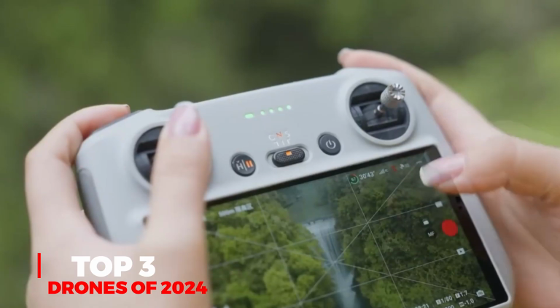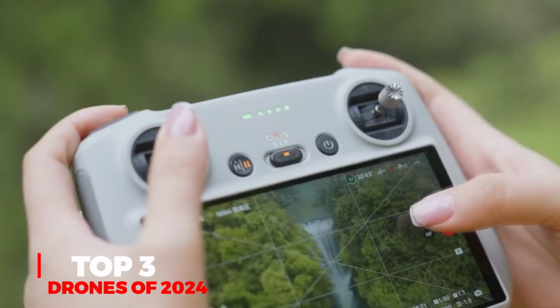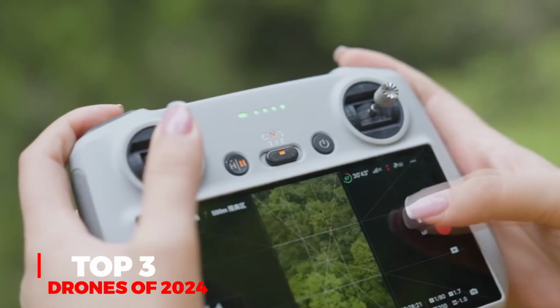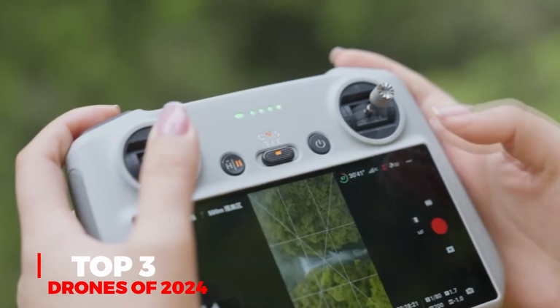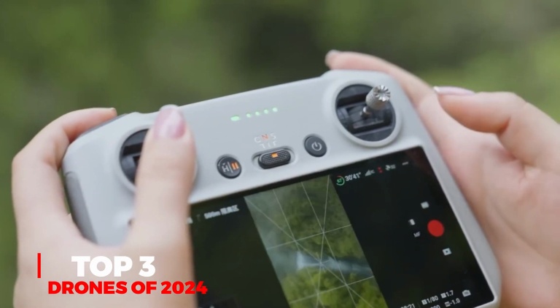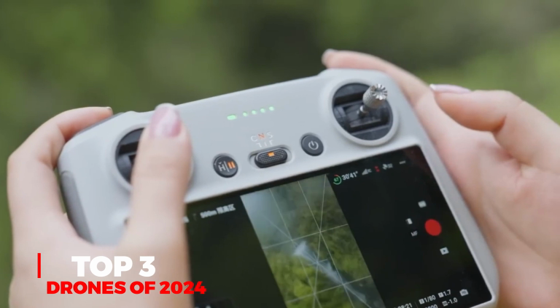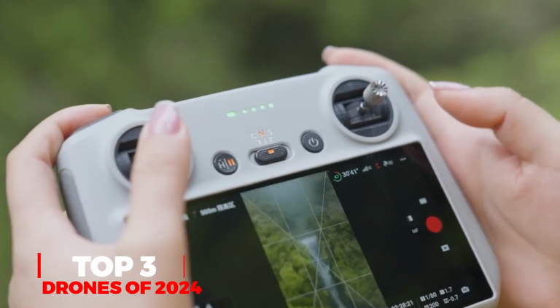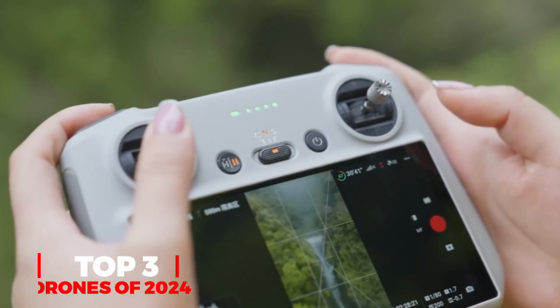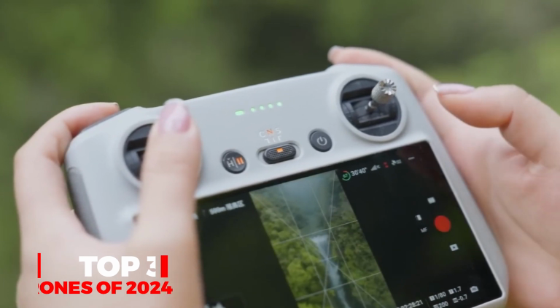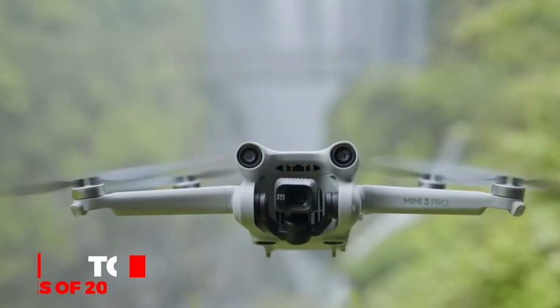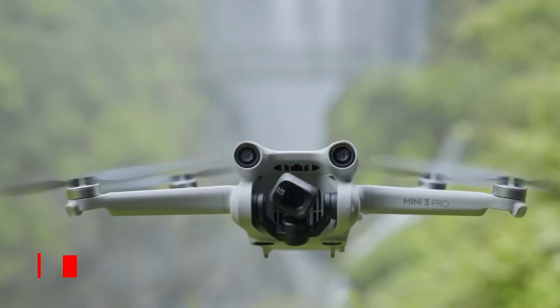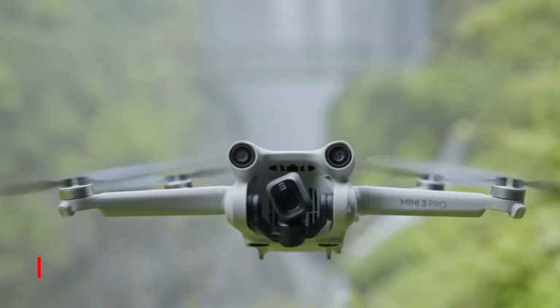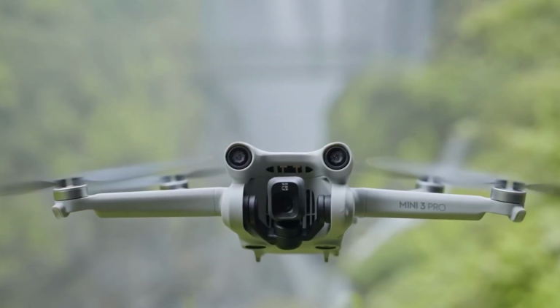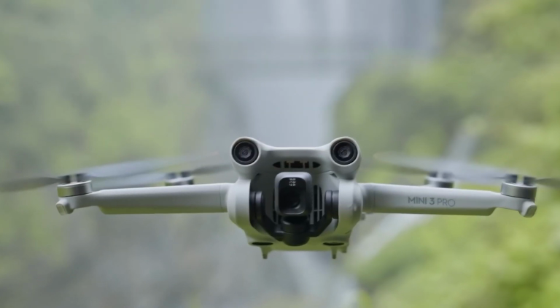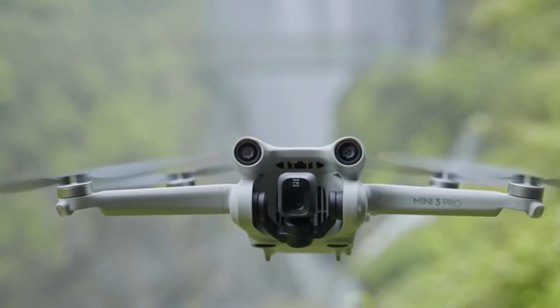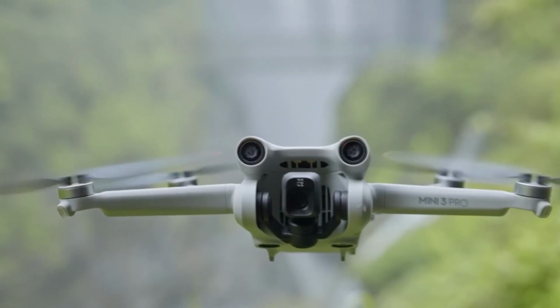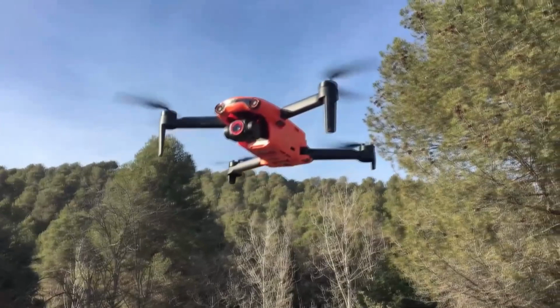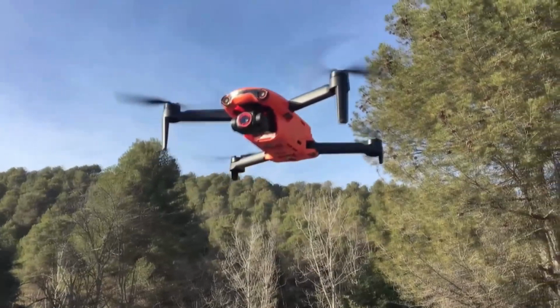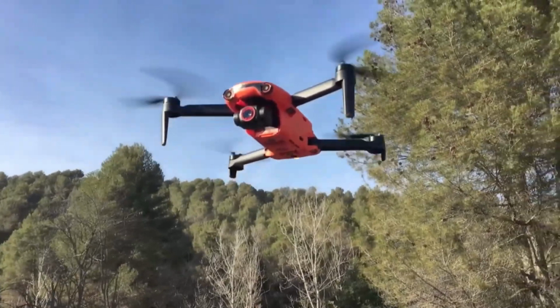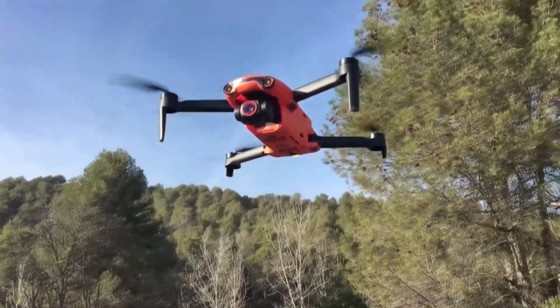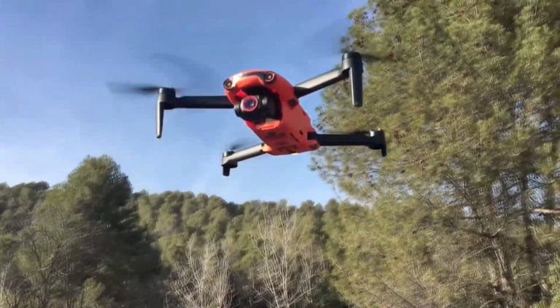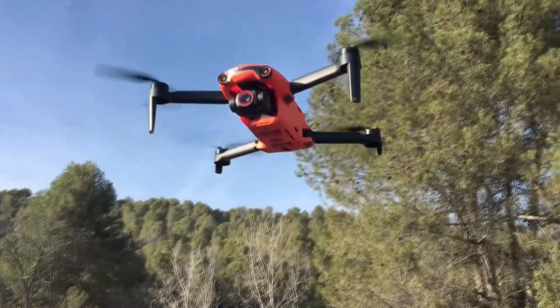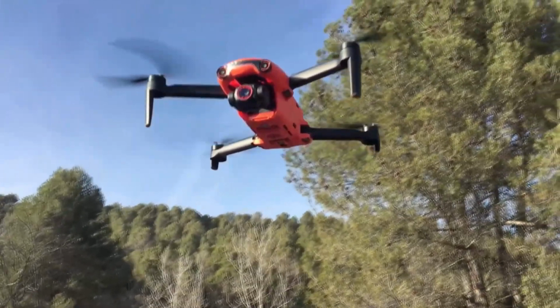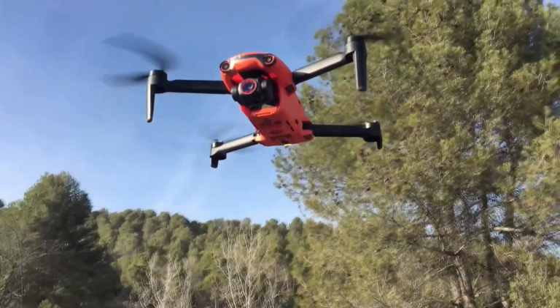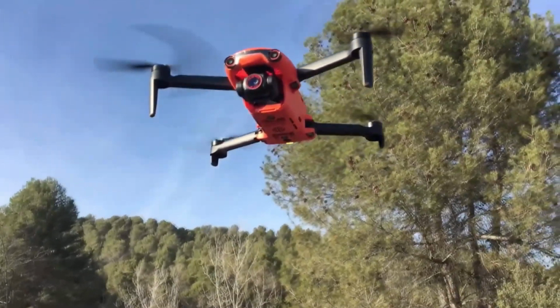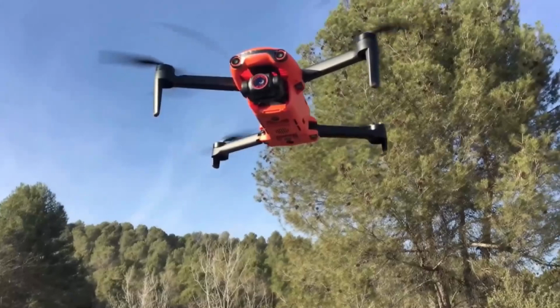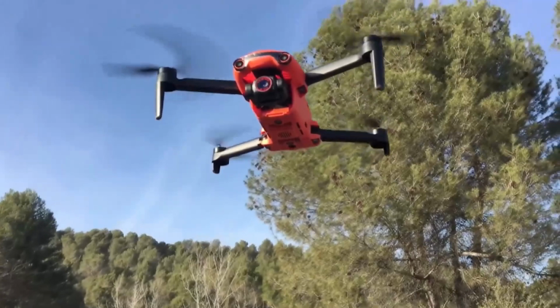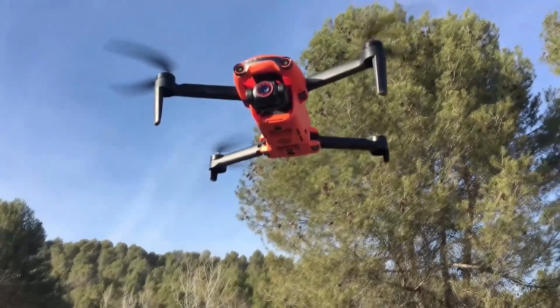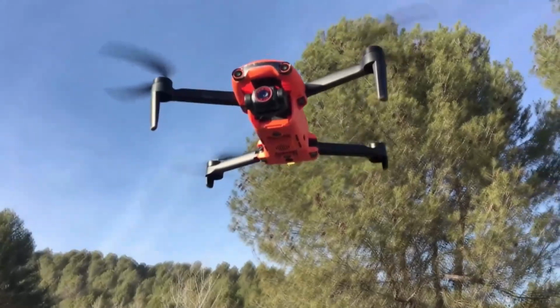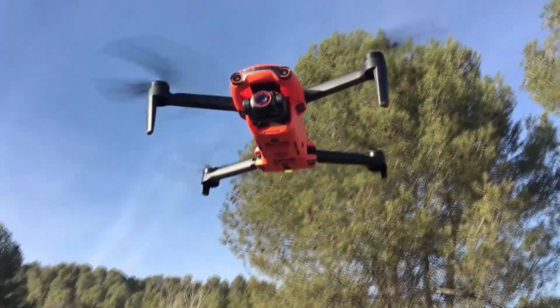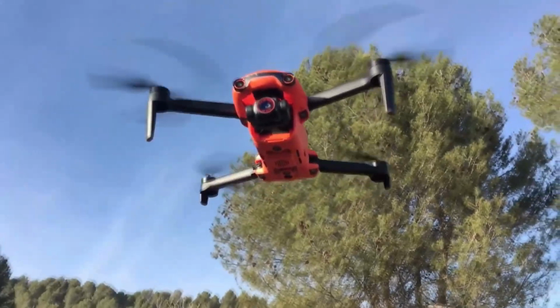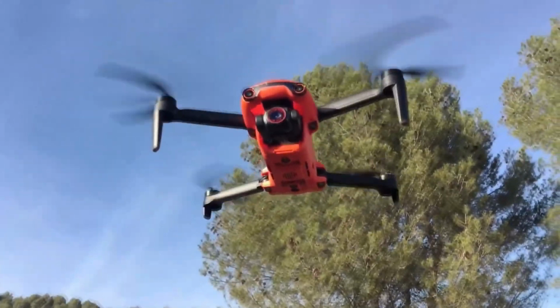Buckle up because we're about to unpack the features, flight times, and all the juicy tech specs that'll make you say, beam me up drone style.